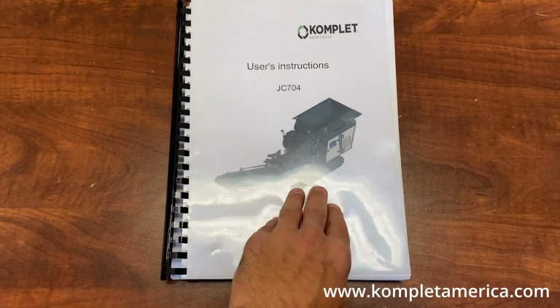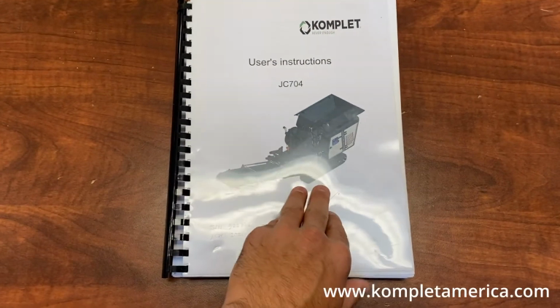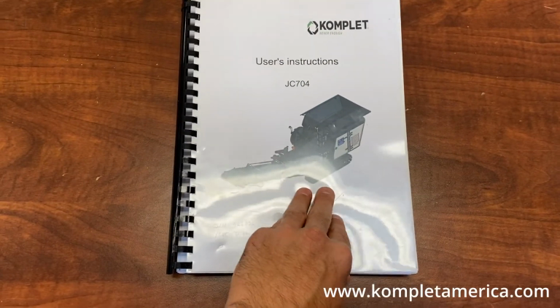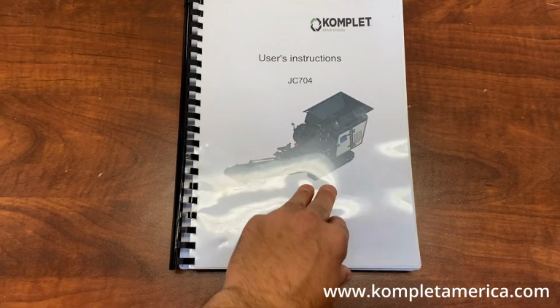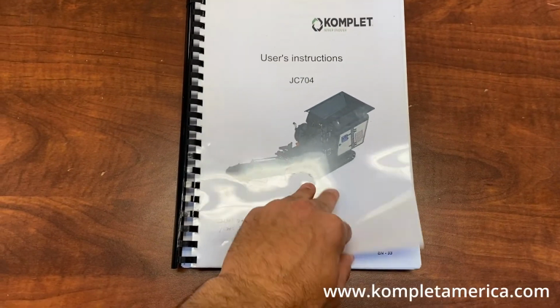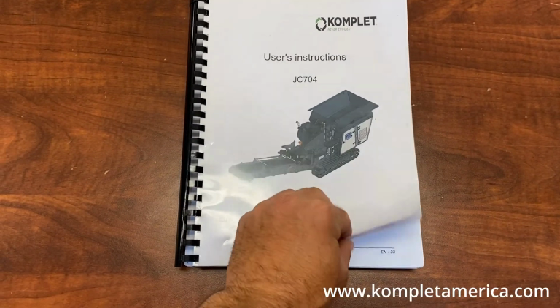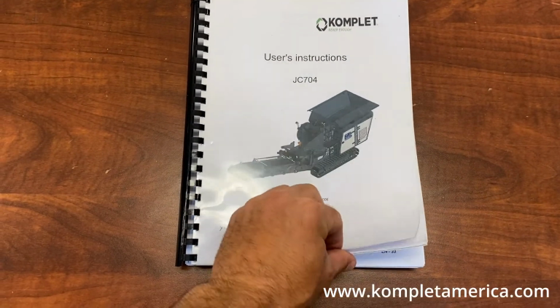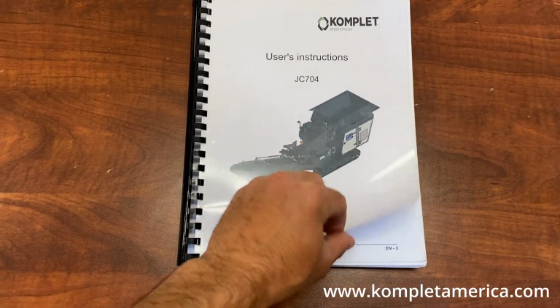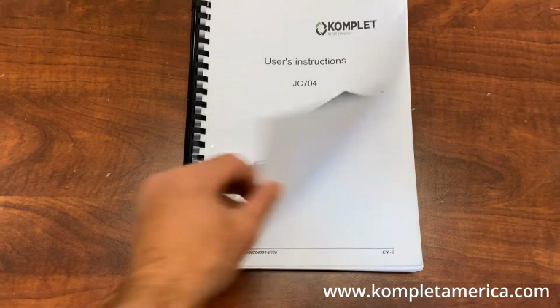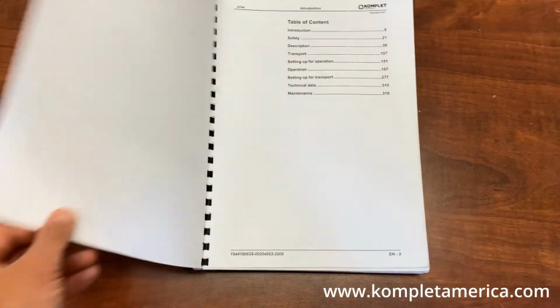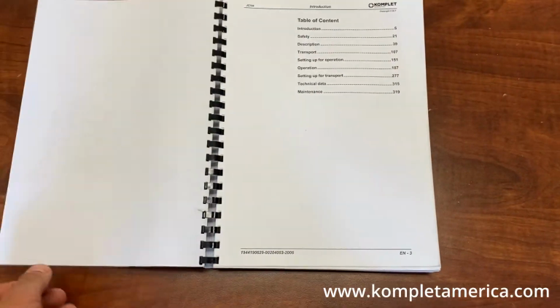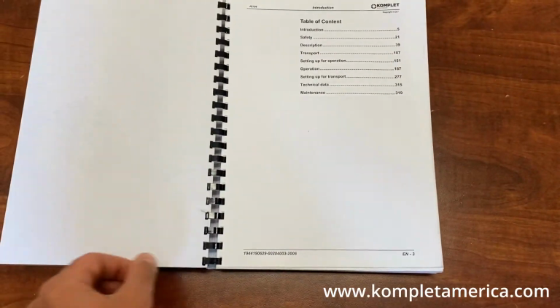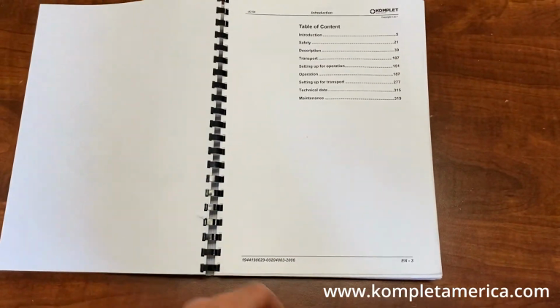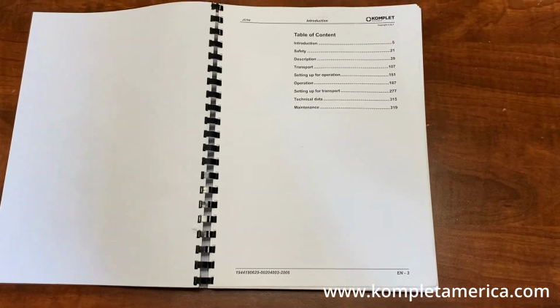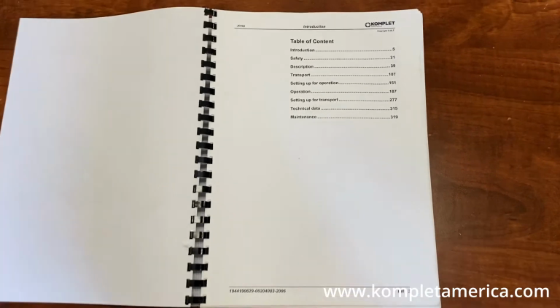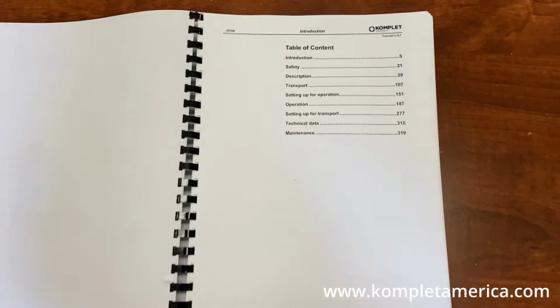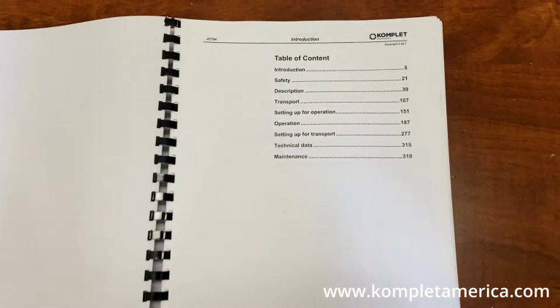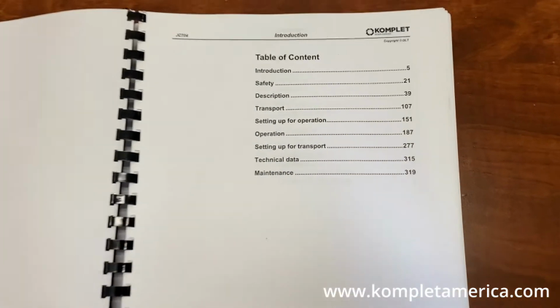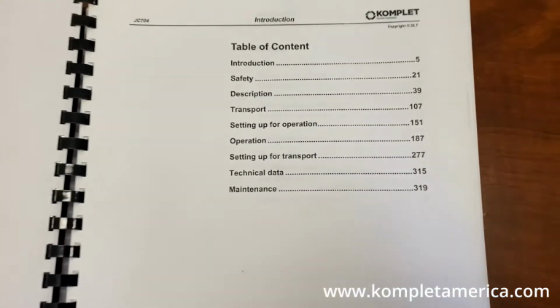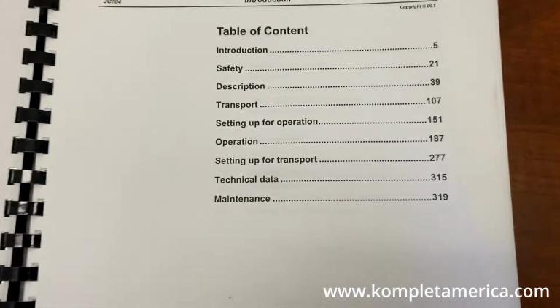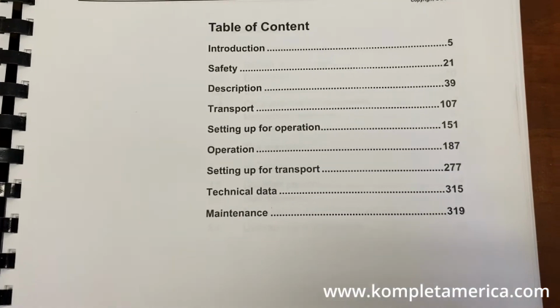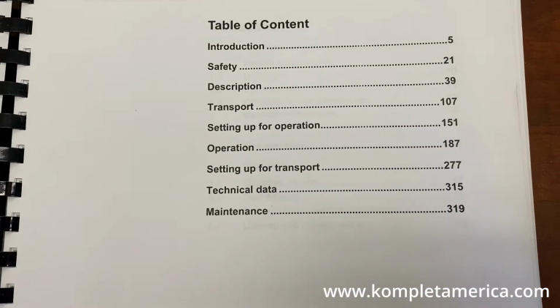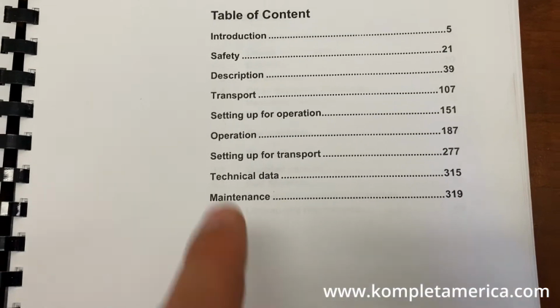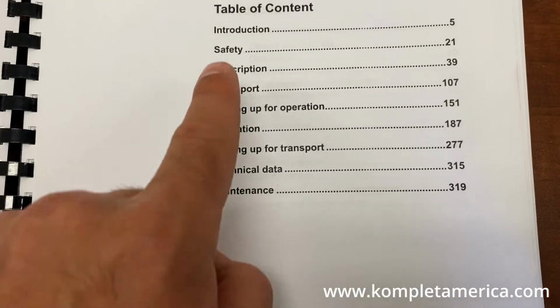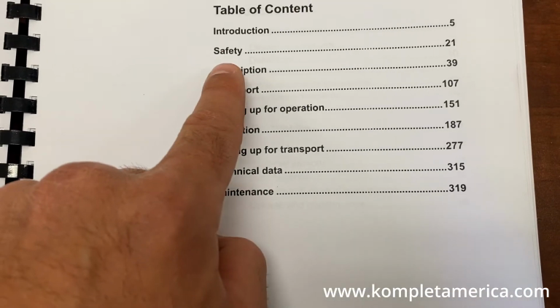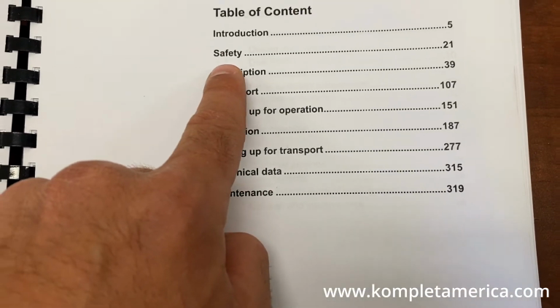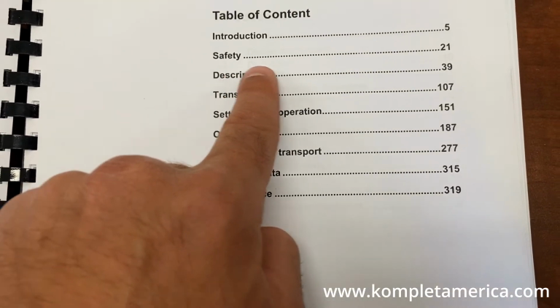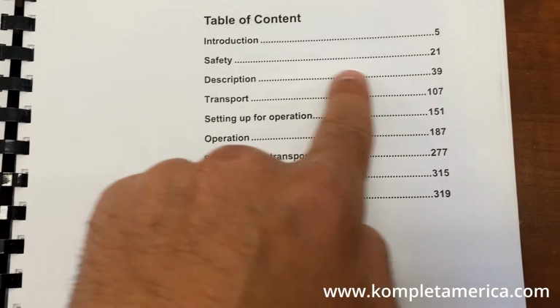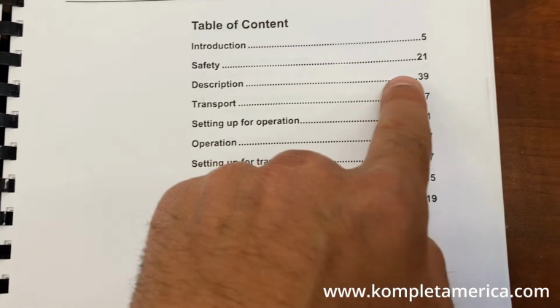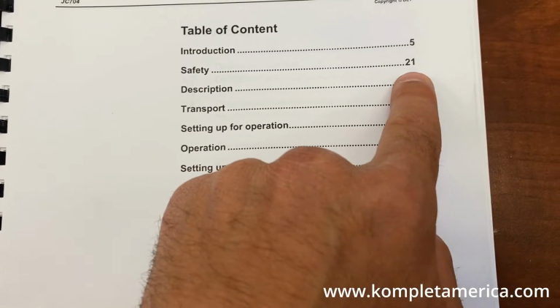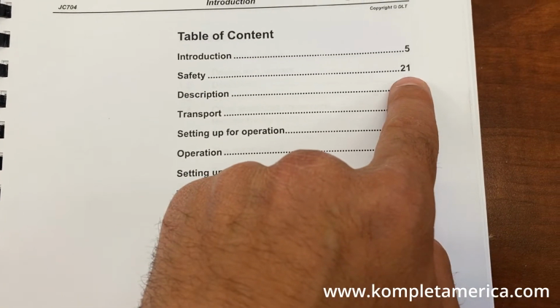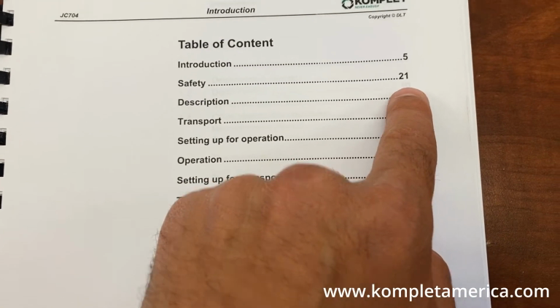Please review and follow all safety and maintenance procedures outlined in the user's manual prior to operating any Complet machinery.